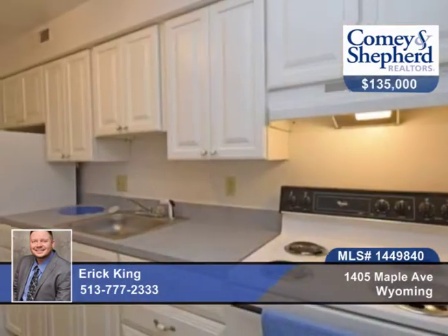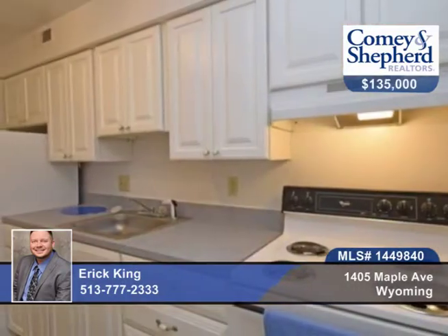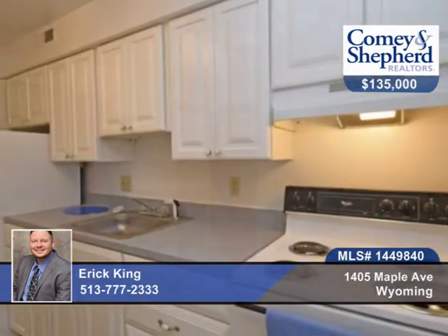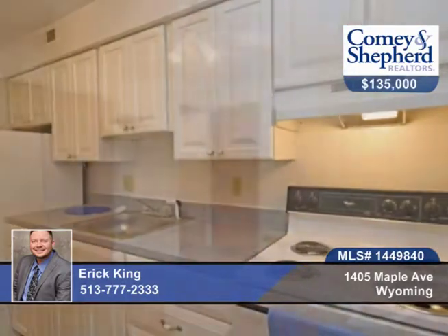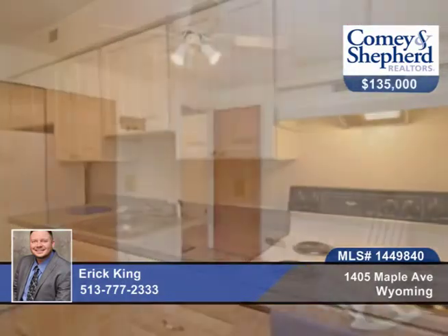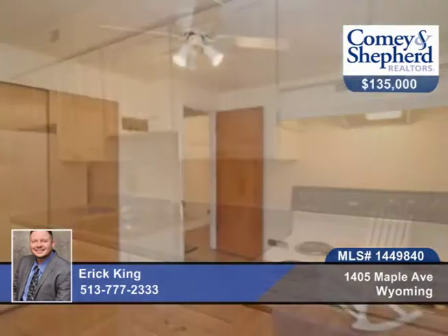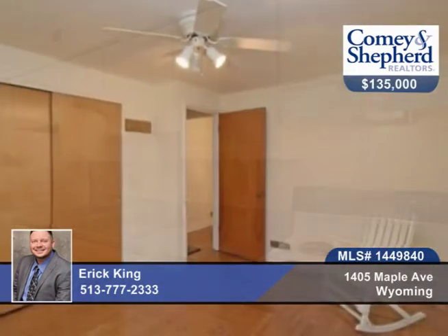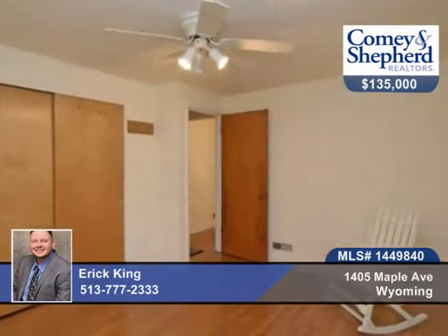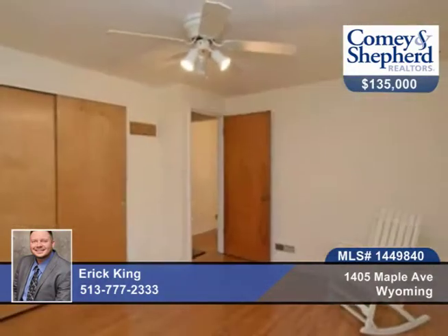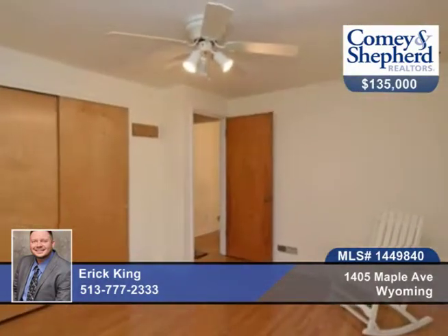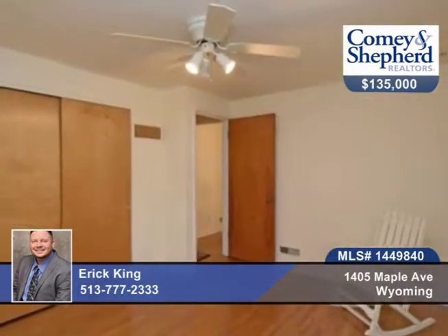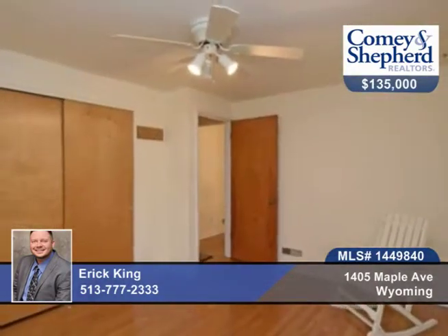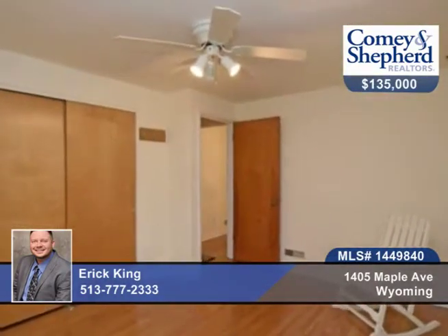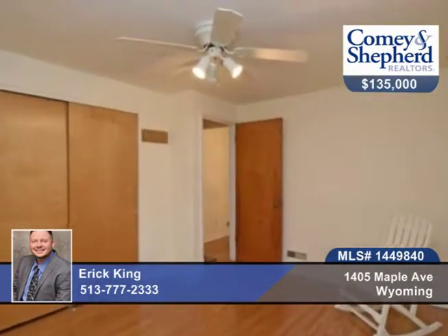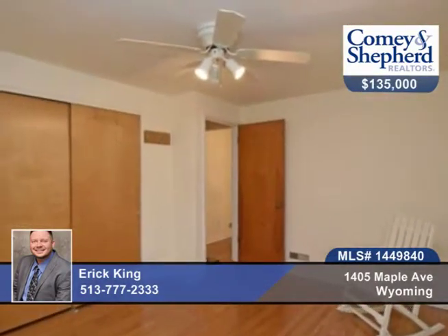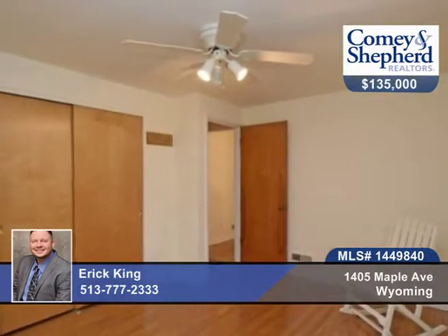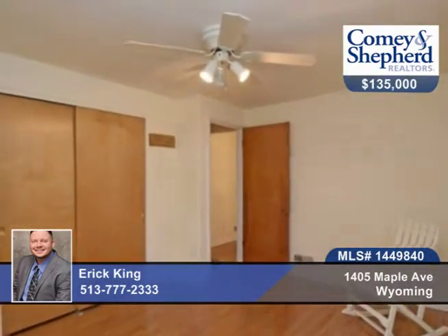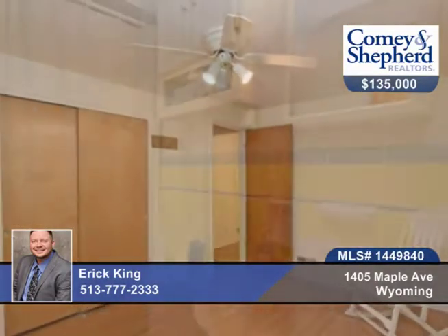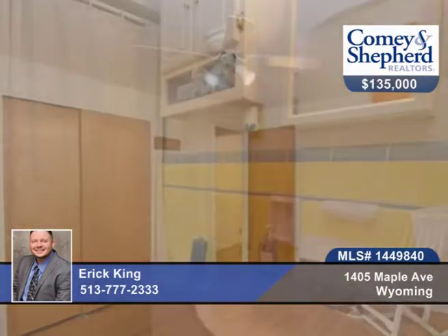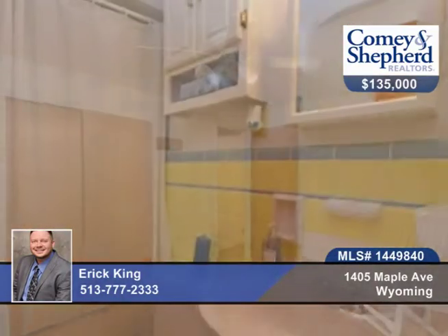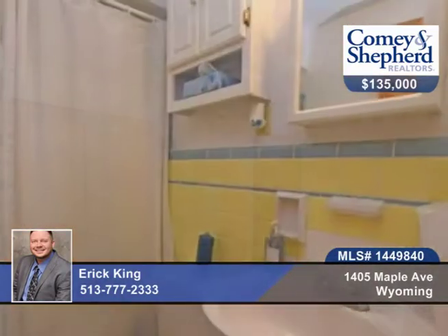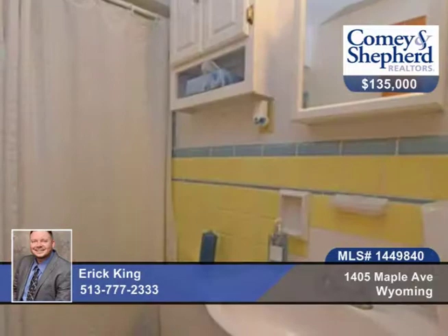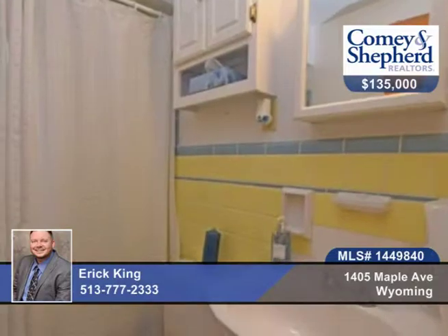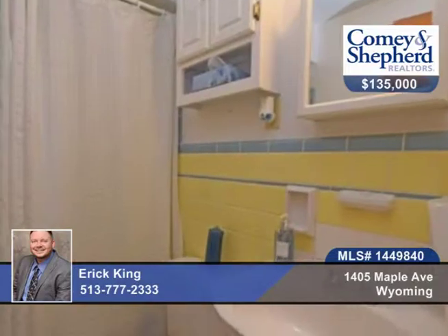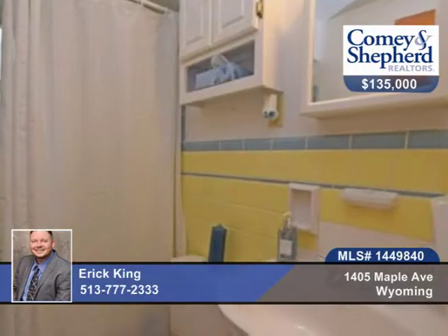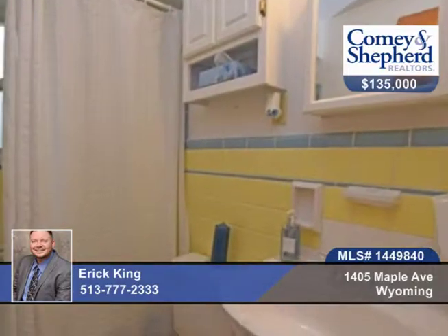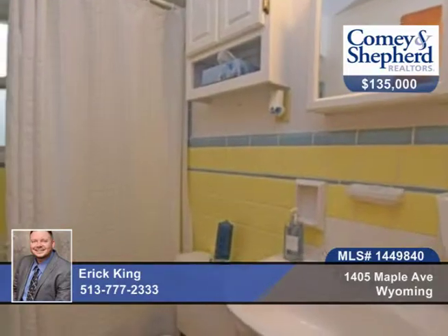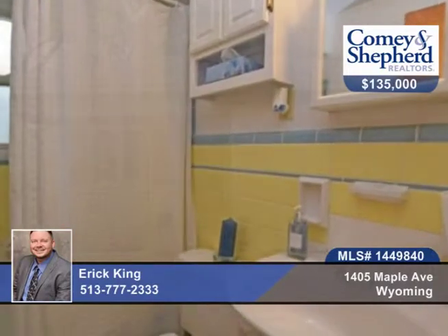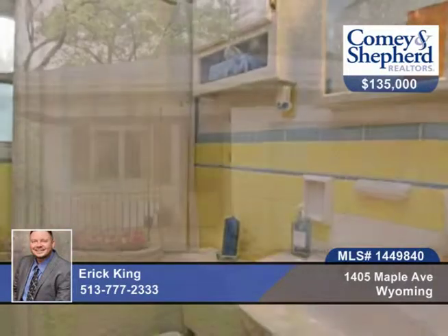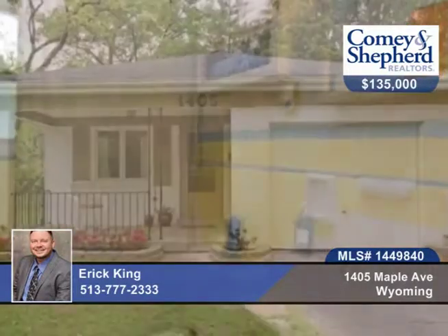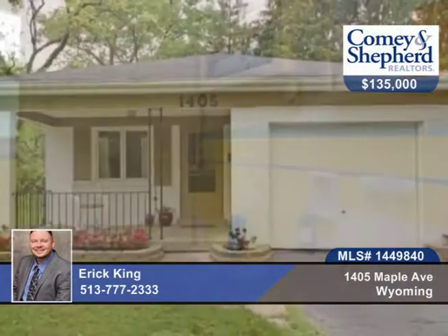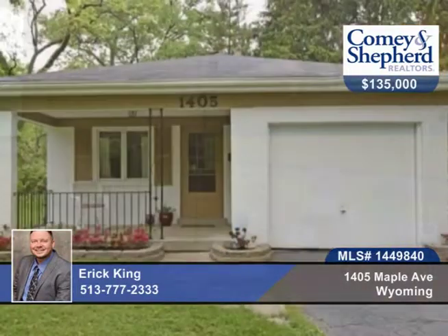You'll love the refinished hardwood floors. This is the perfect starter home. Call Eric for your tour.